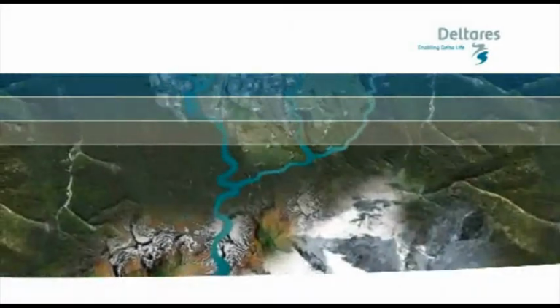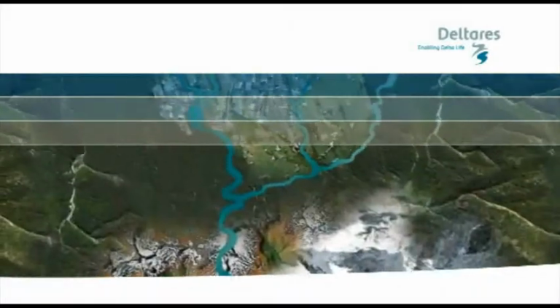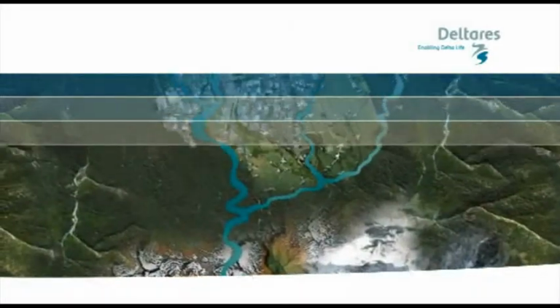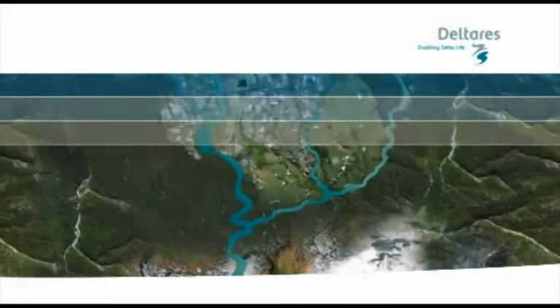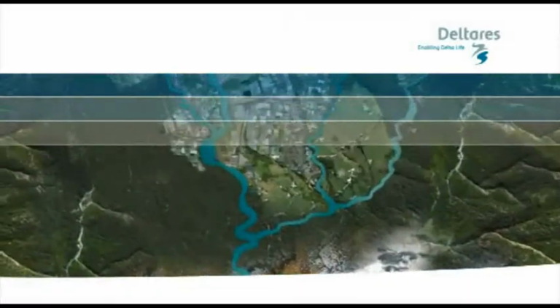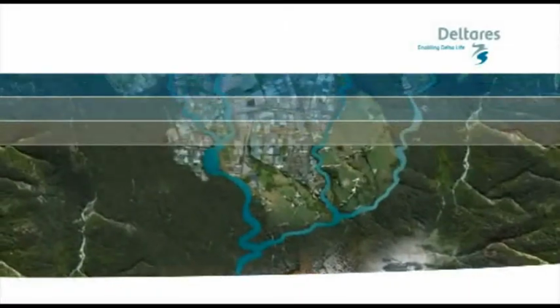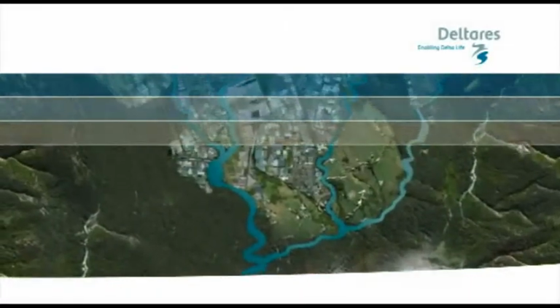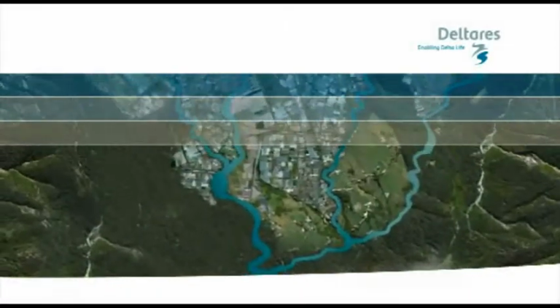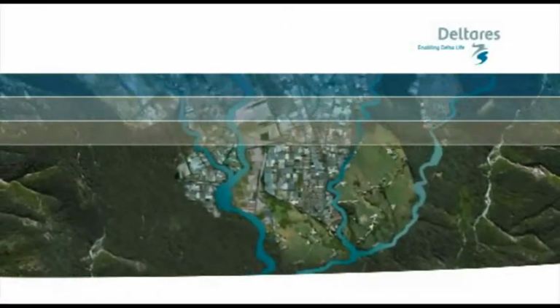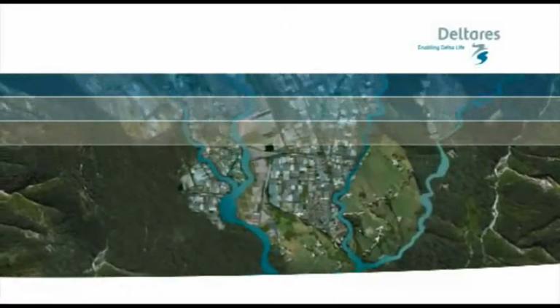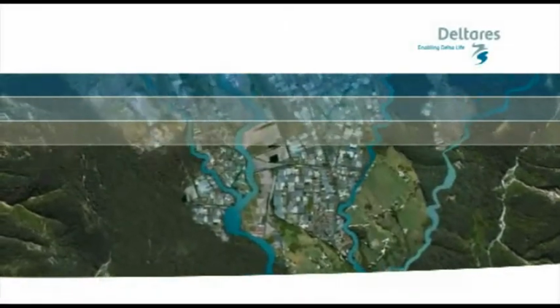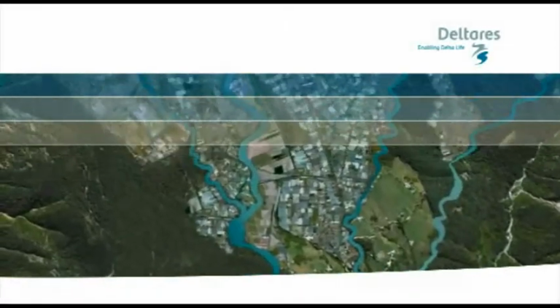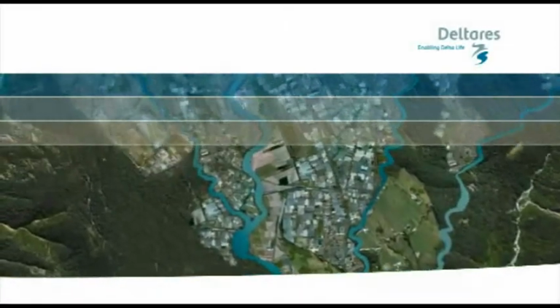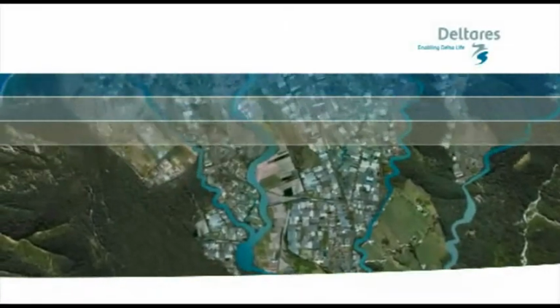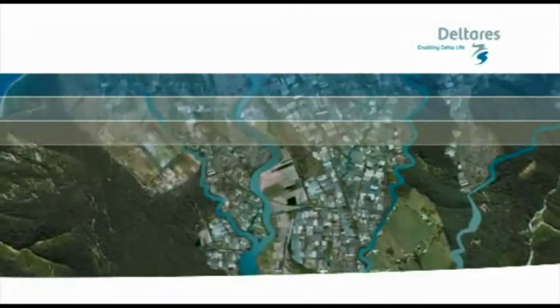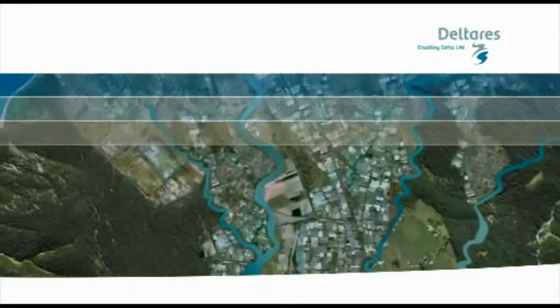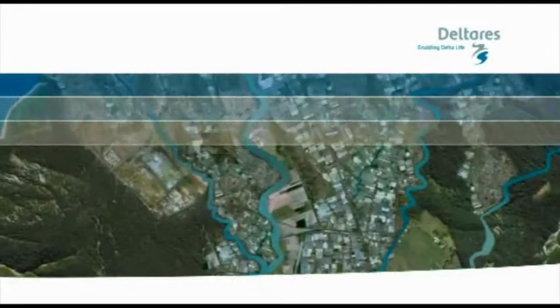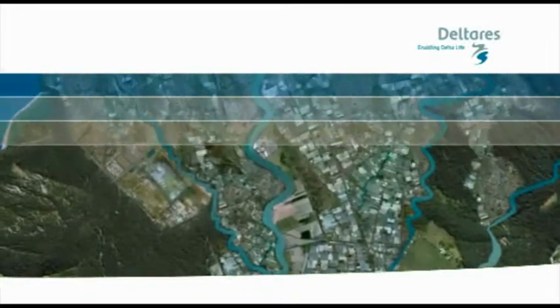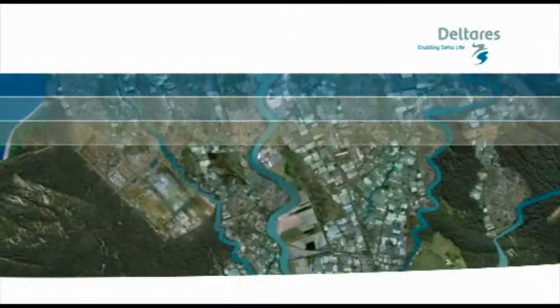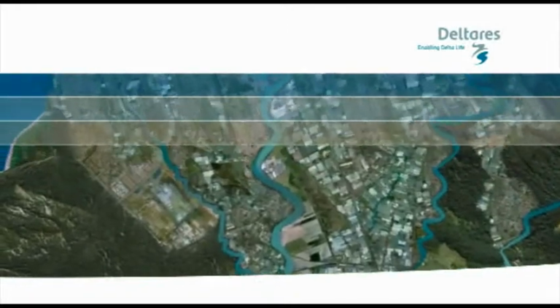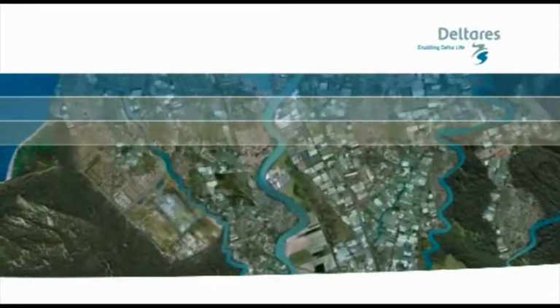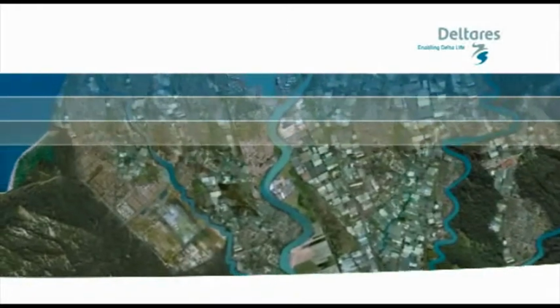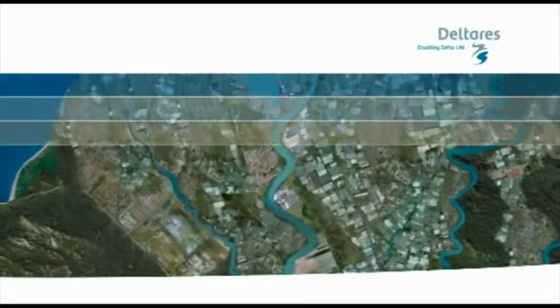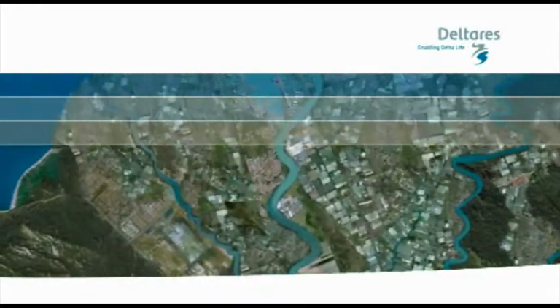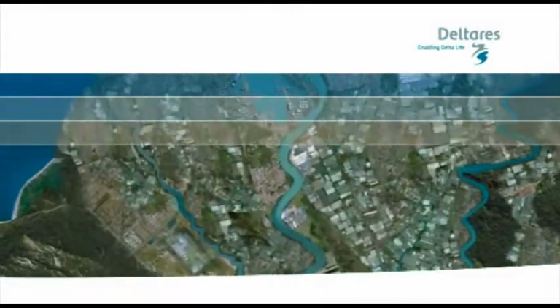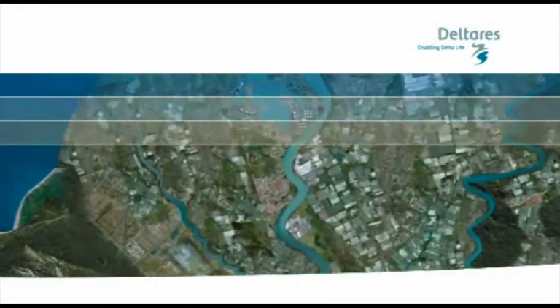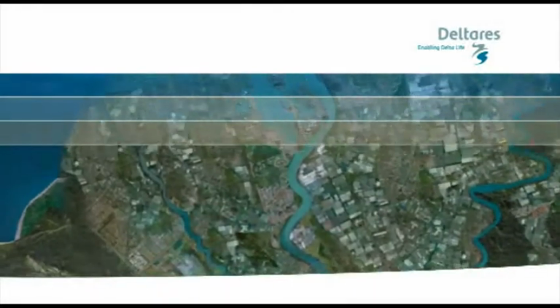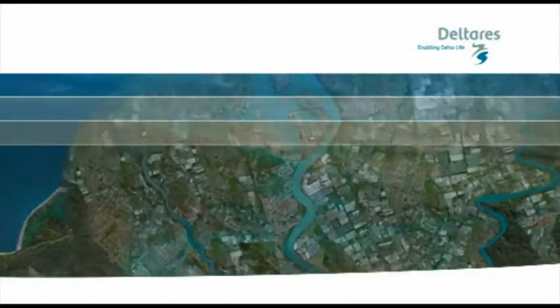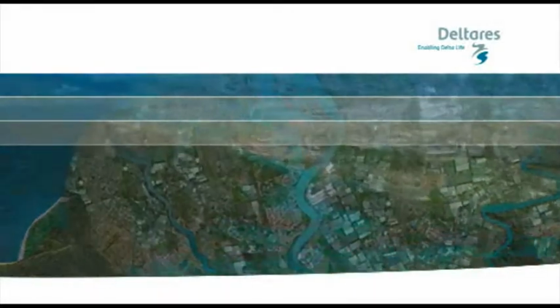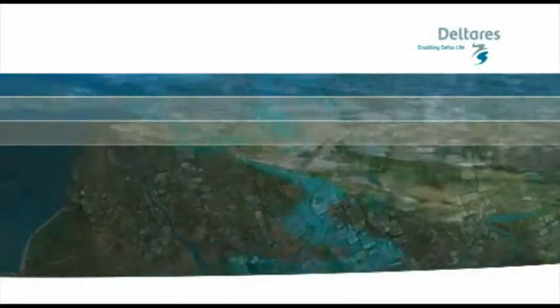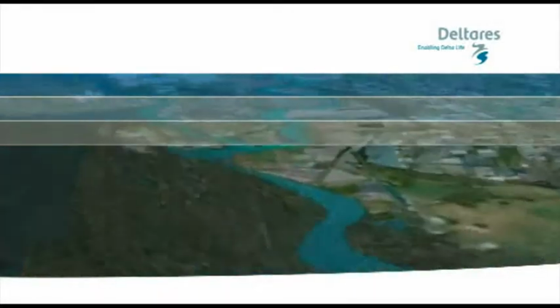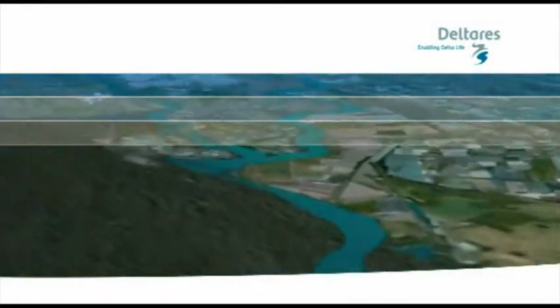Globally, an increasing number of people live in promising but also vulnerable delta areas.